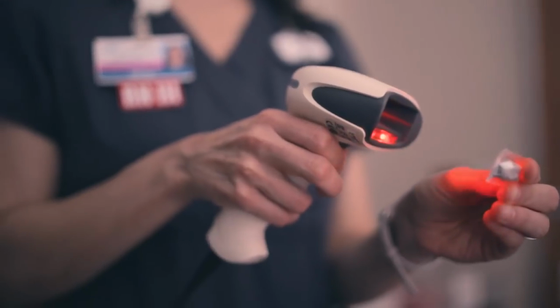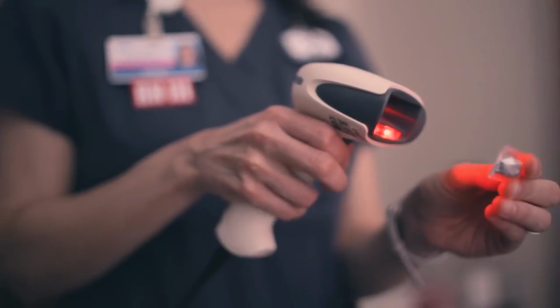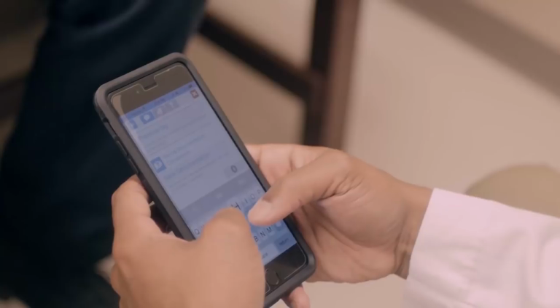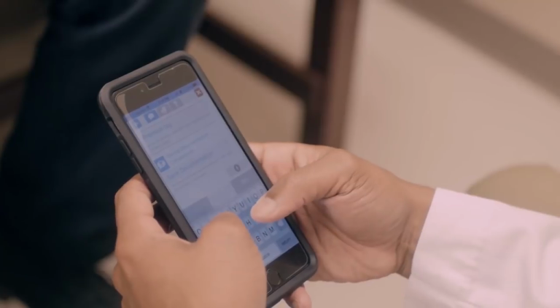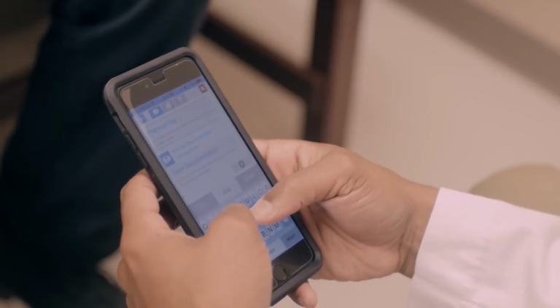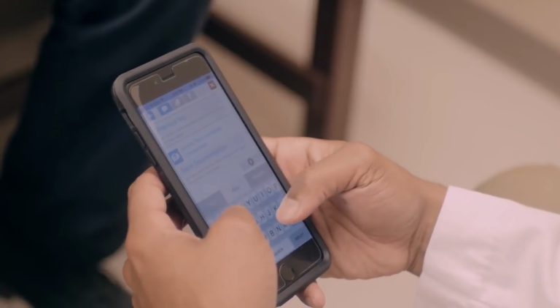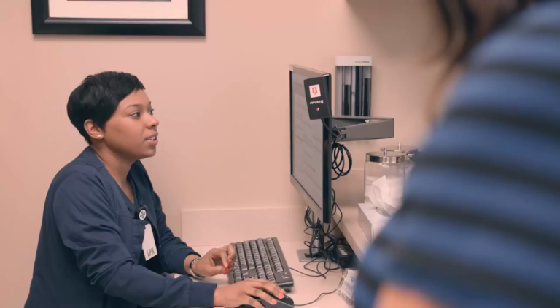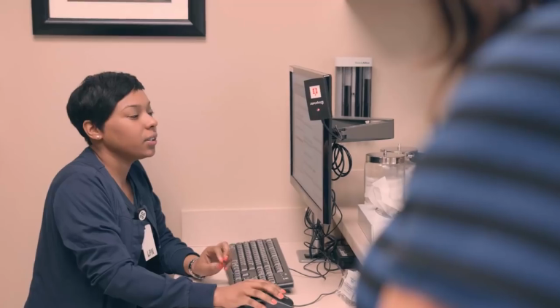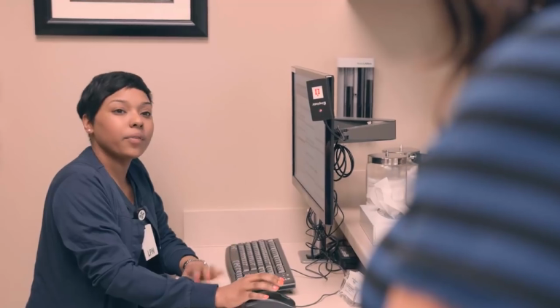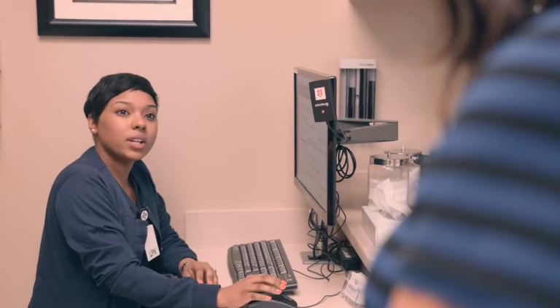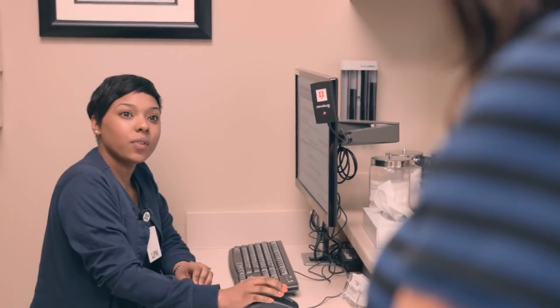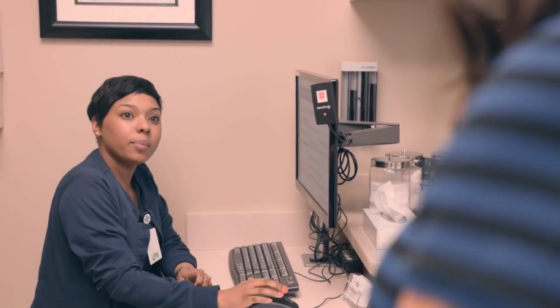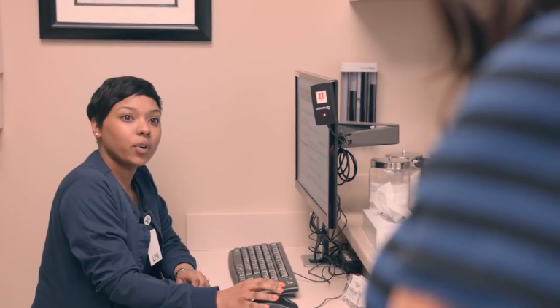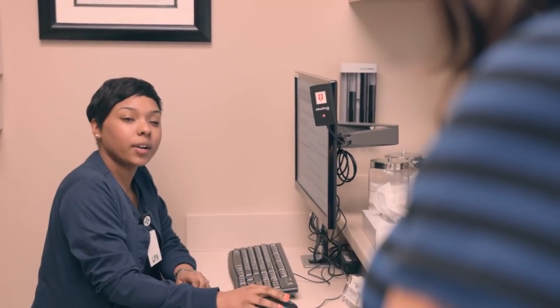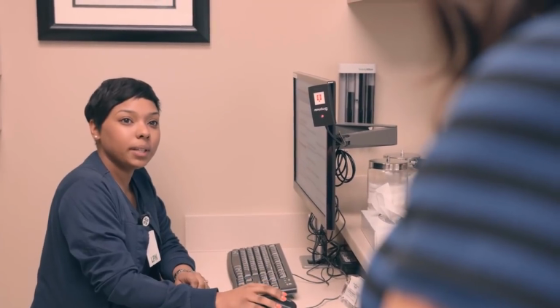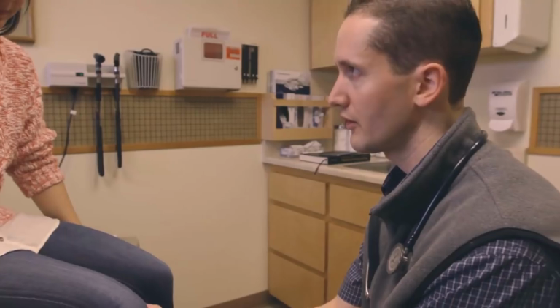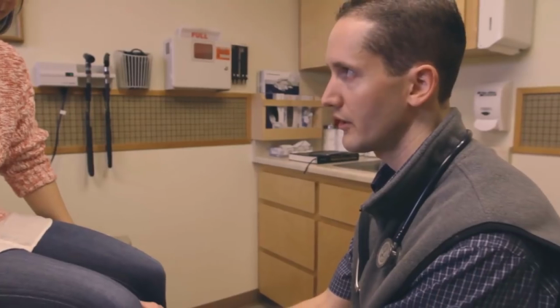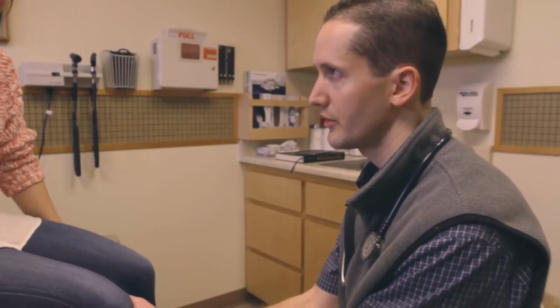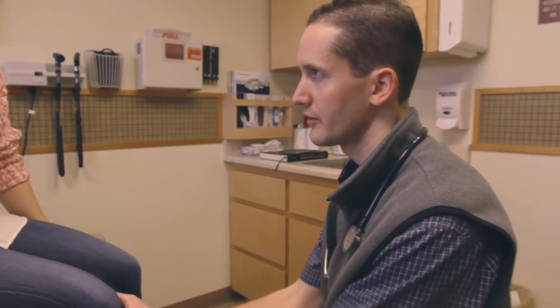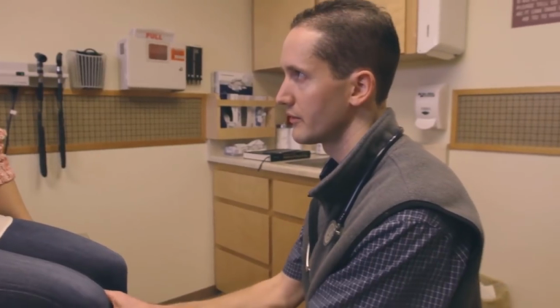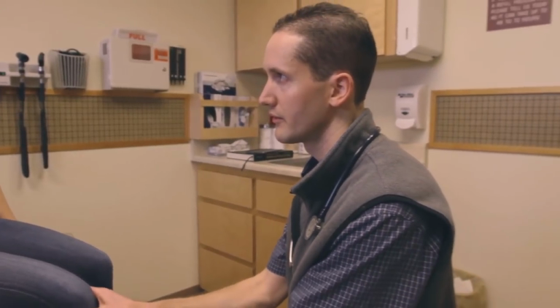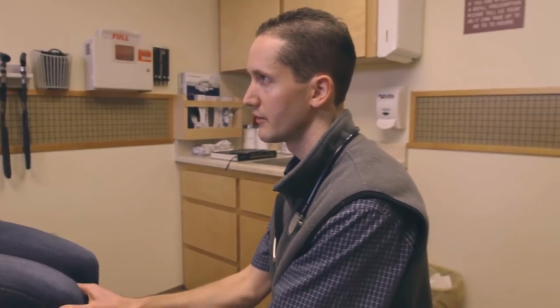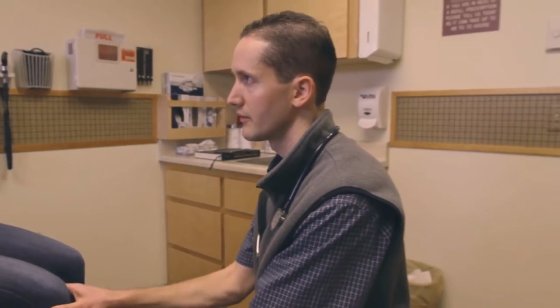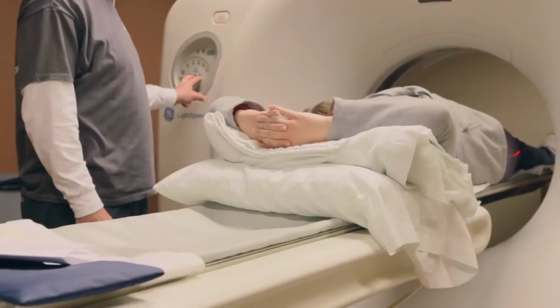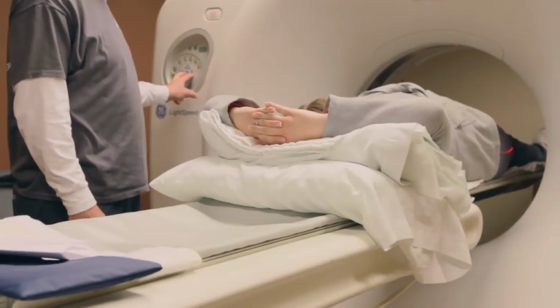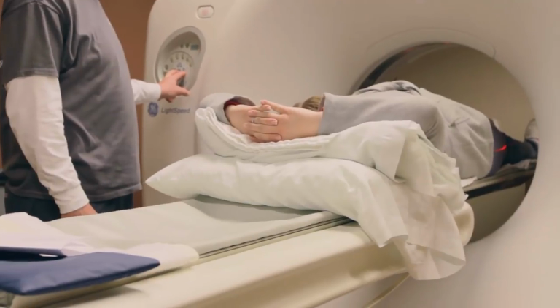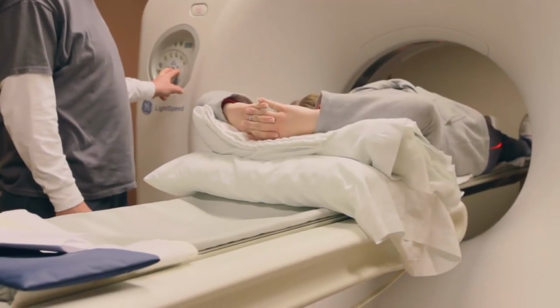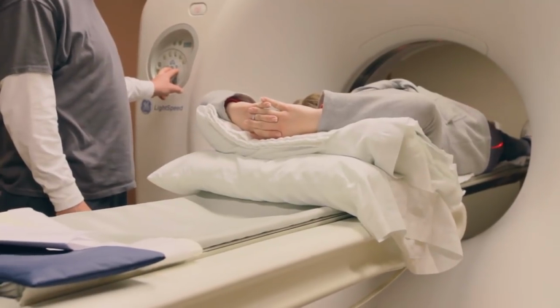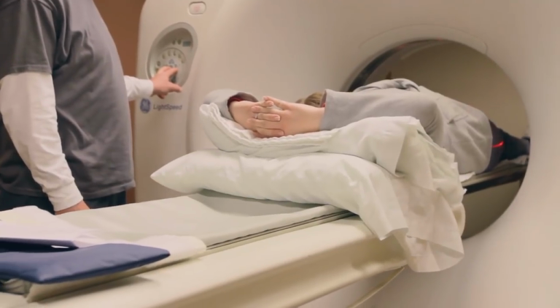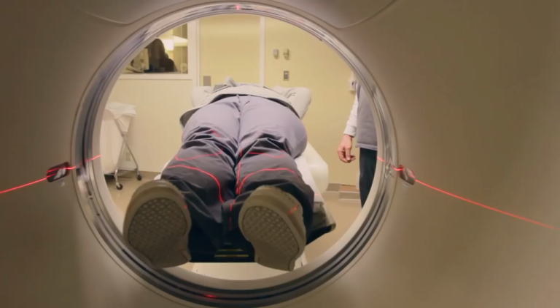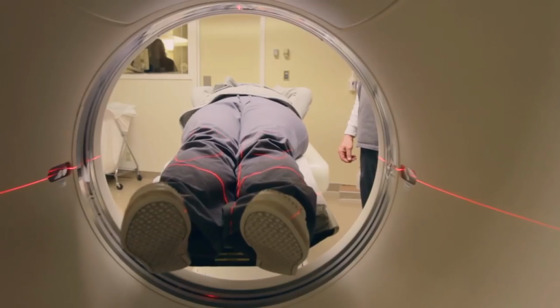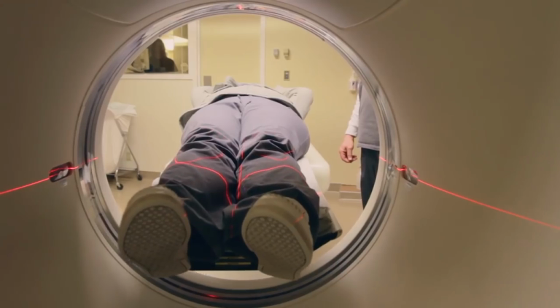We've developed a whole series of solutions that allow us to know who our high-risk patients are and who we need to do additional touches on.